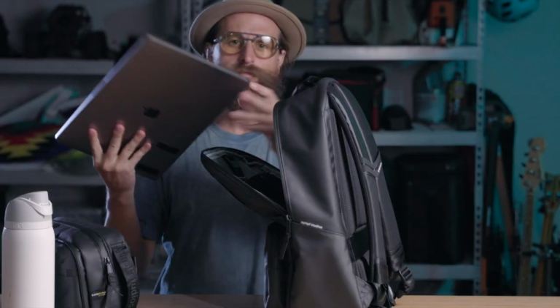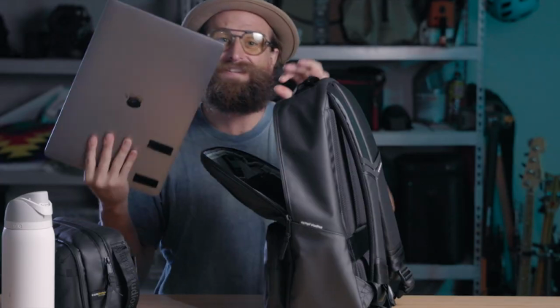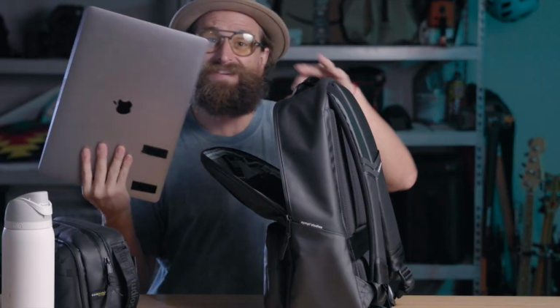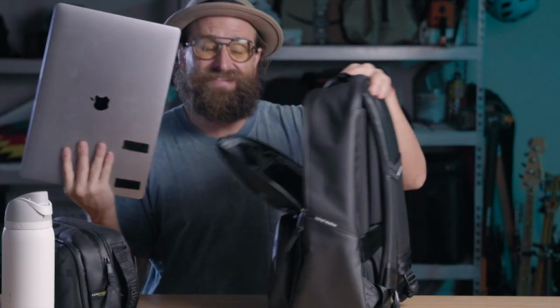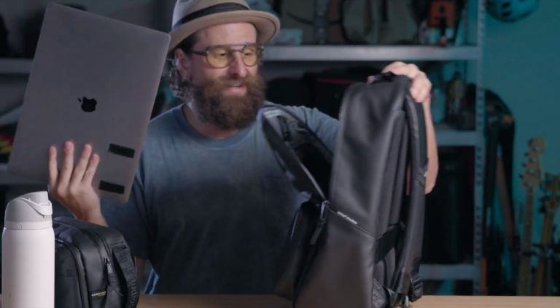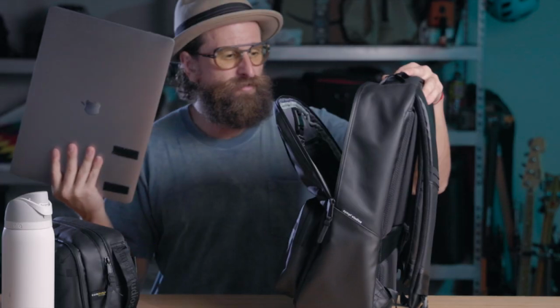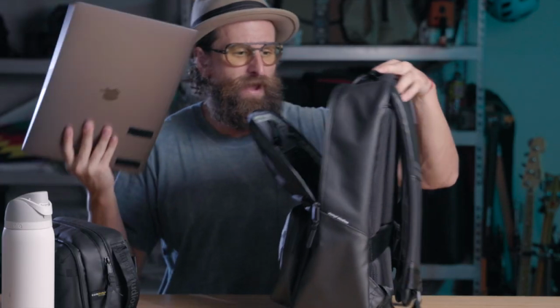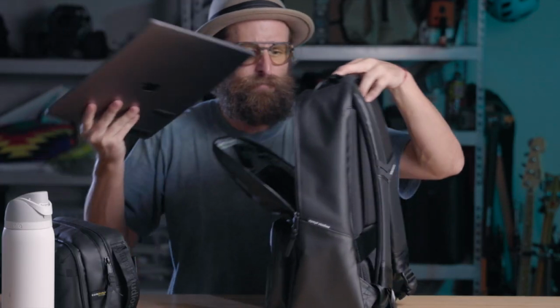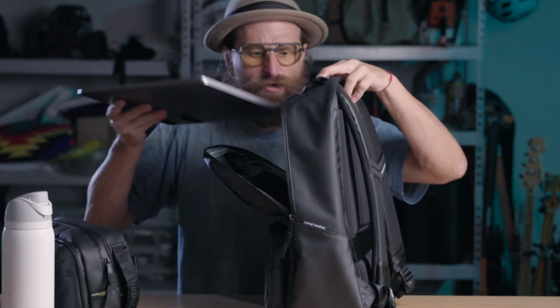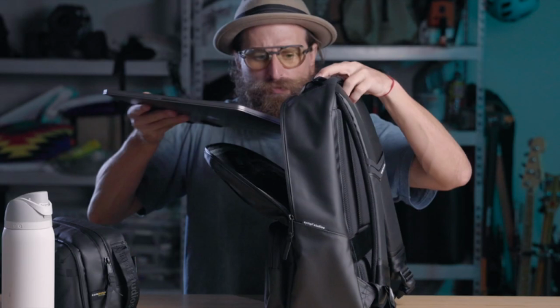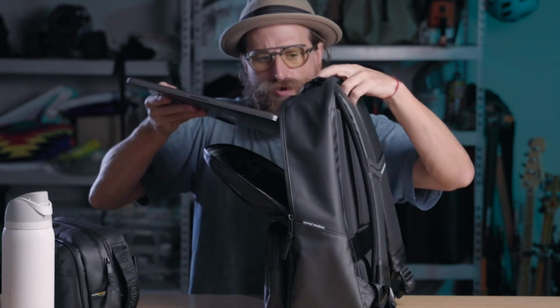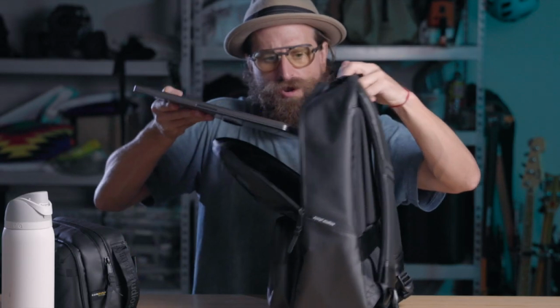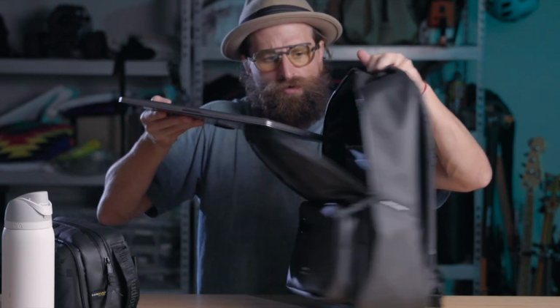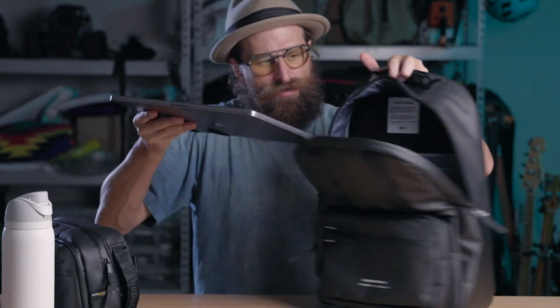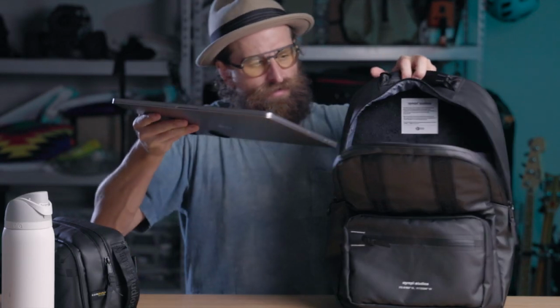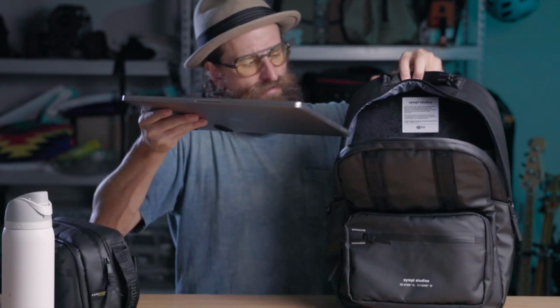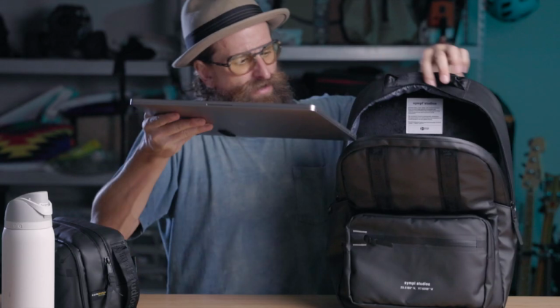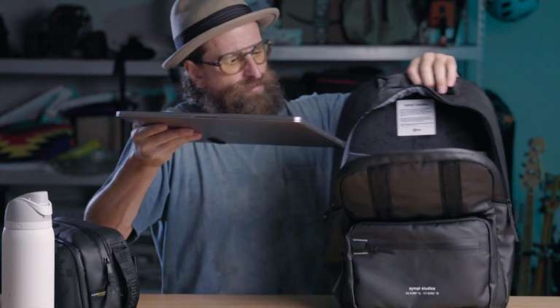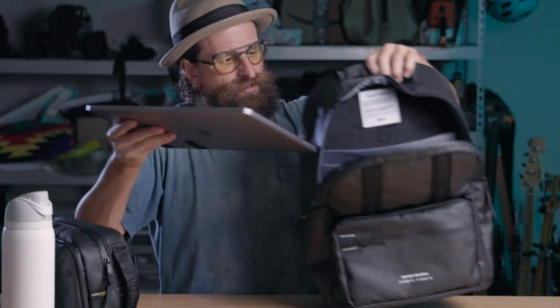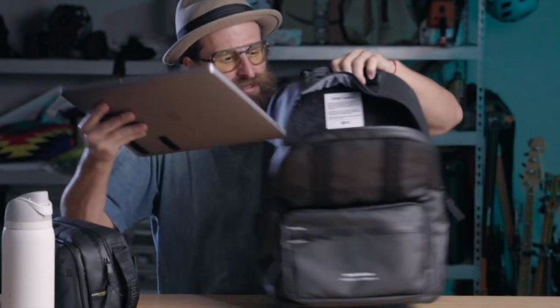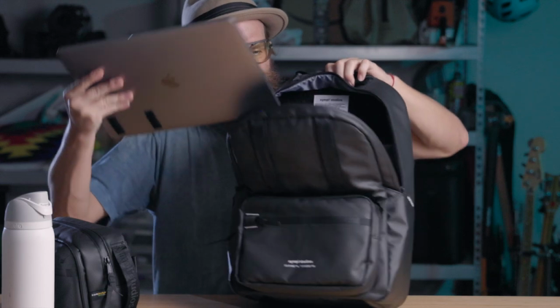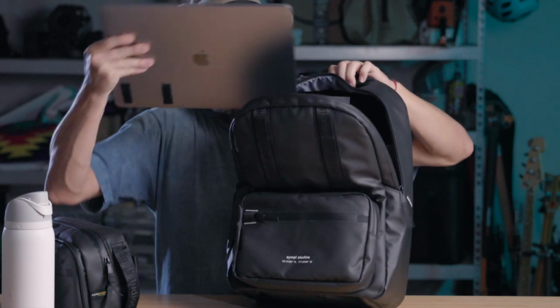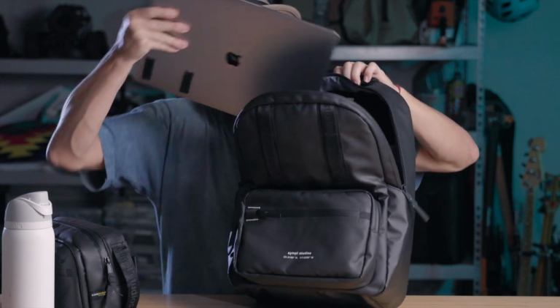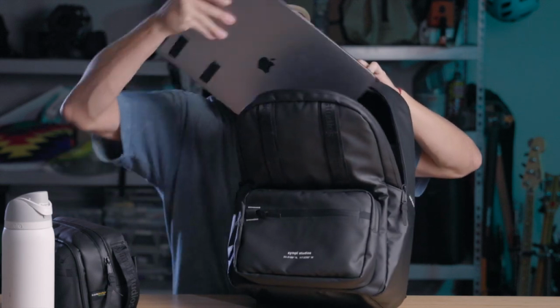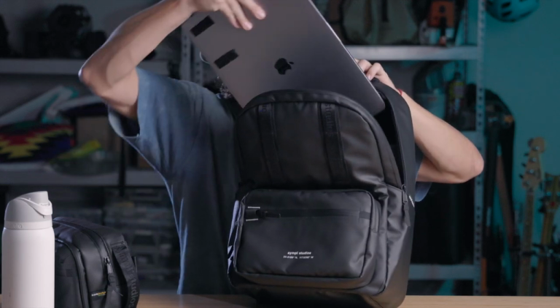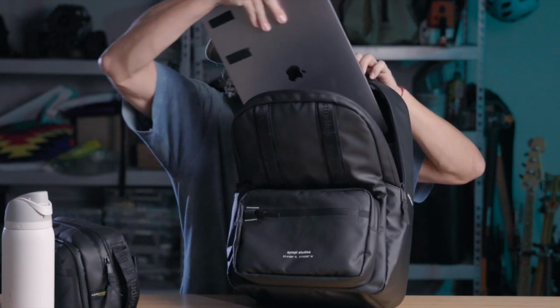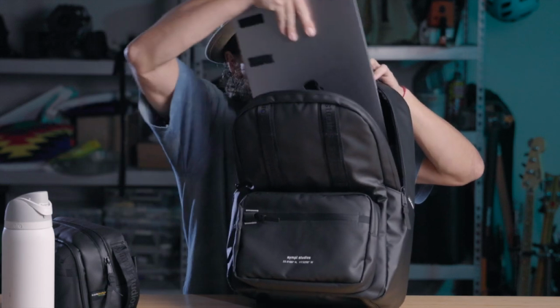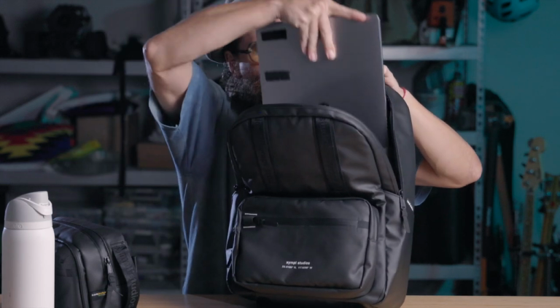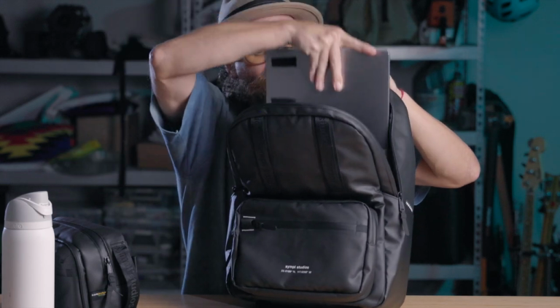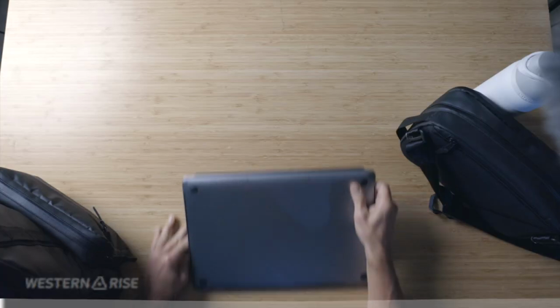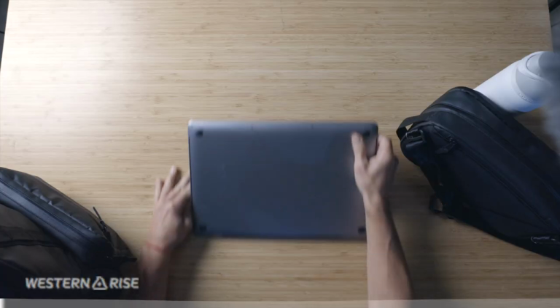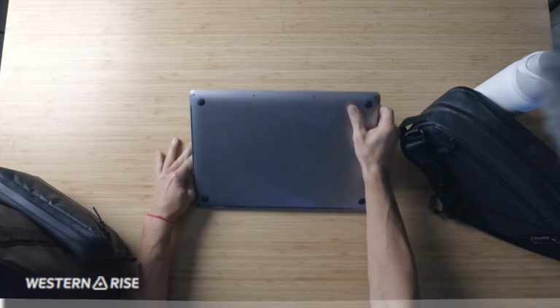Here's my 16-inch MacBook Pro. We're just gonna slide it in here.